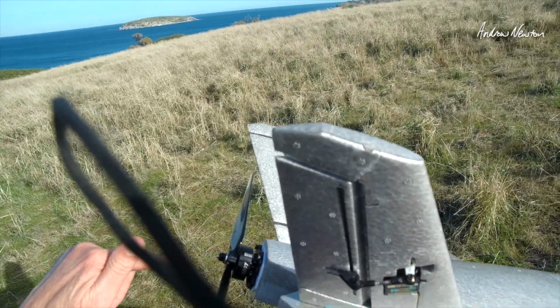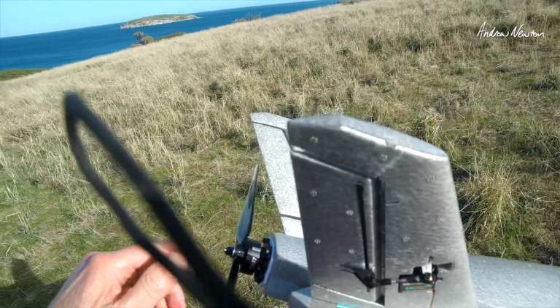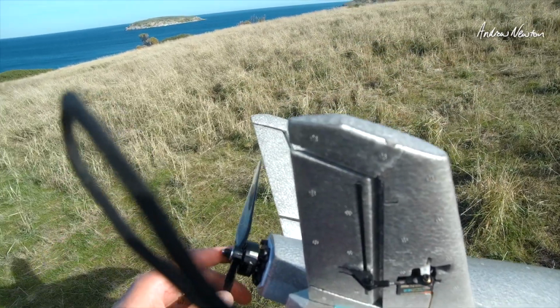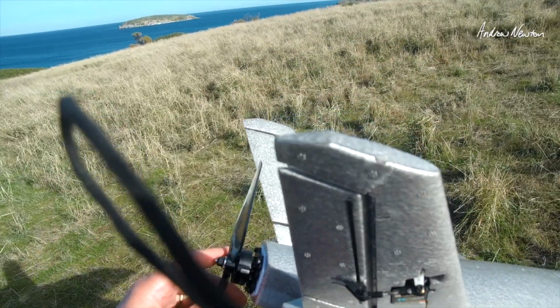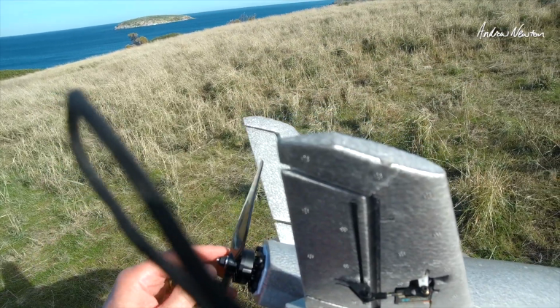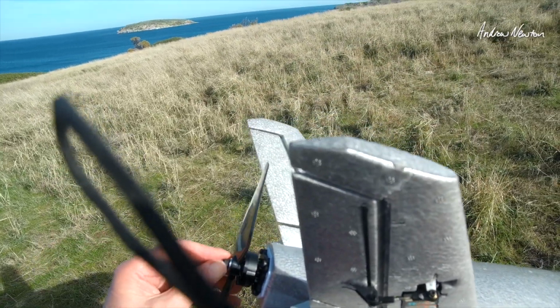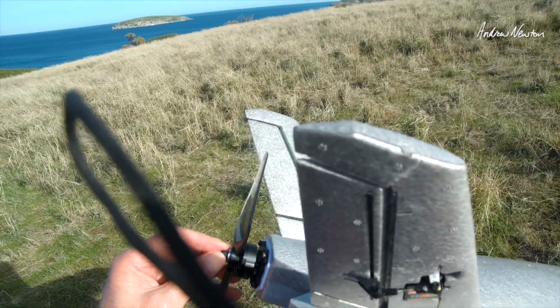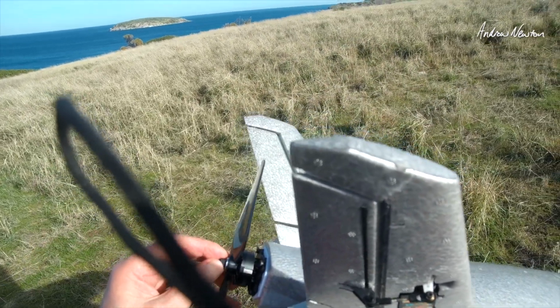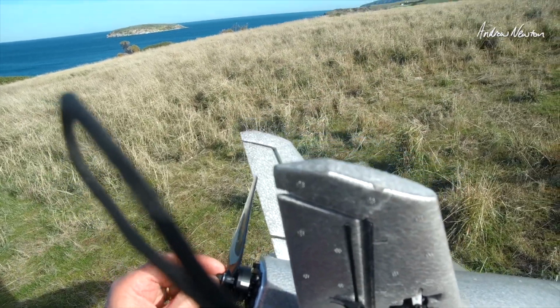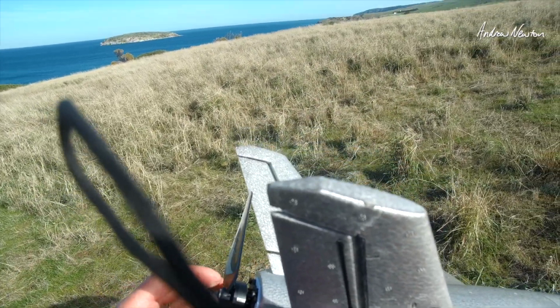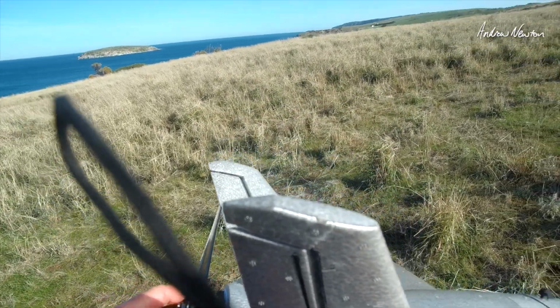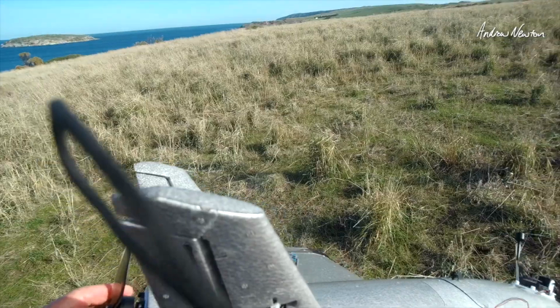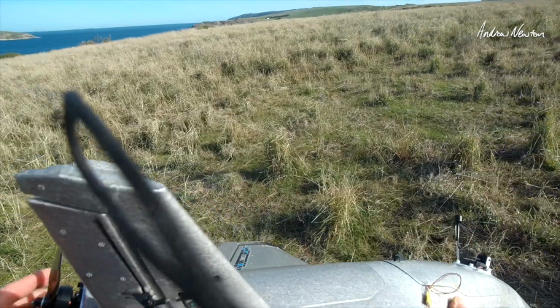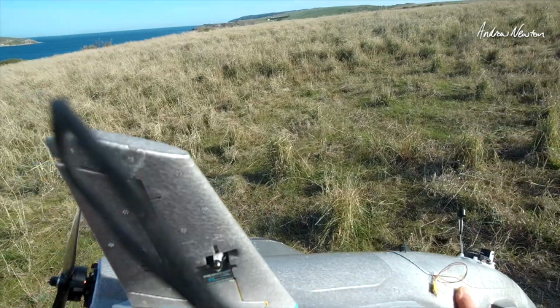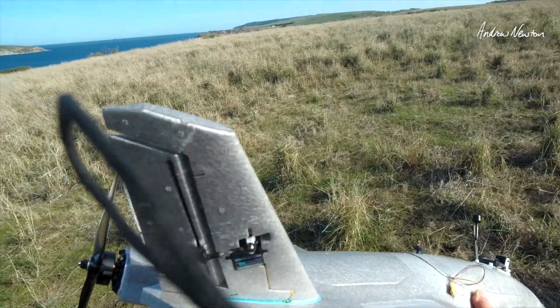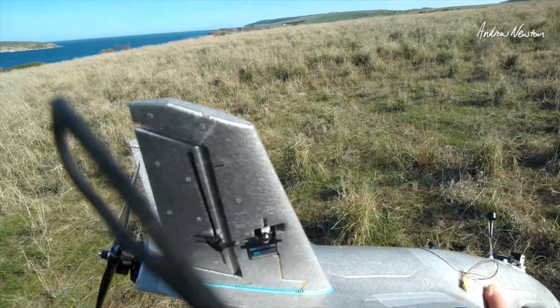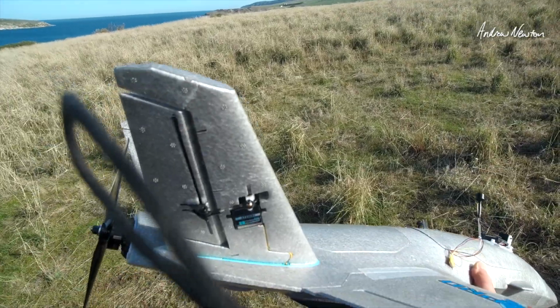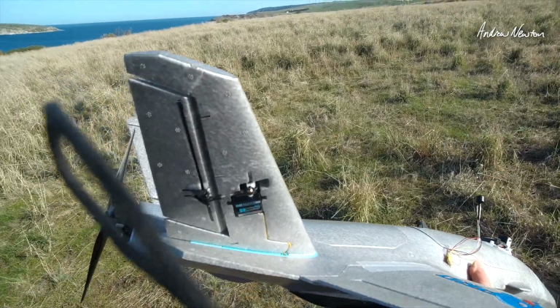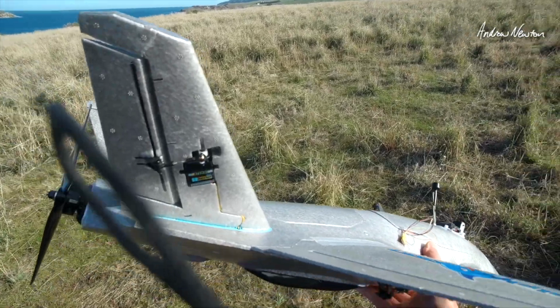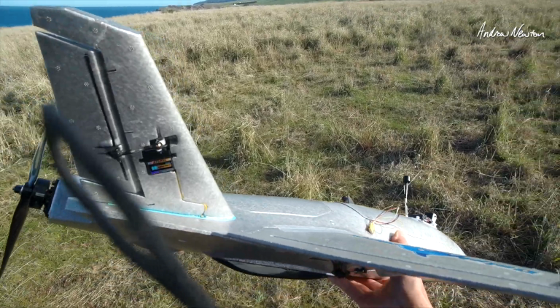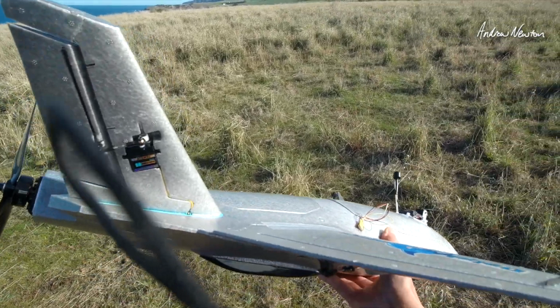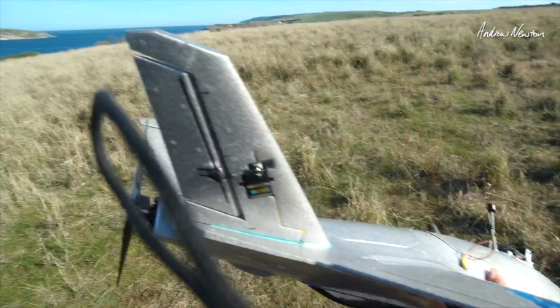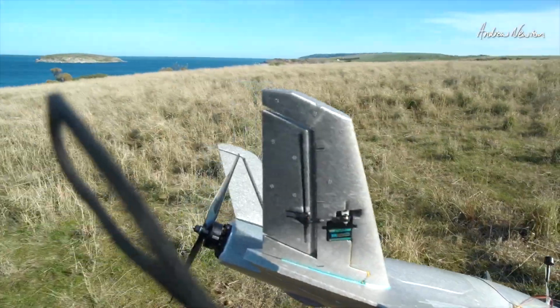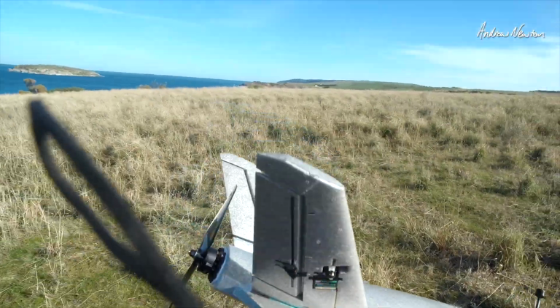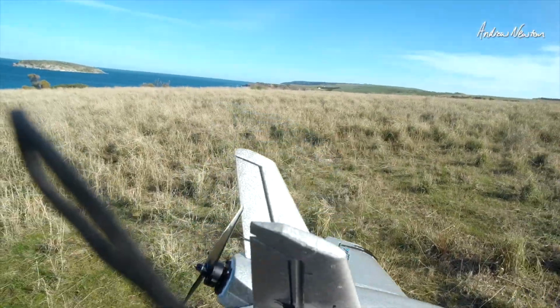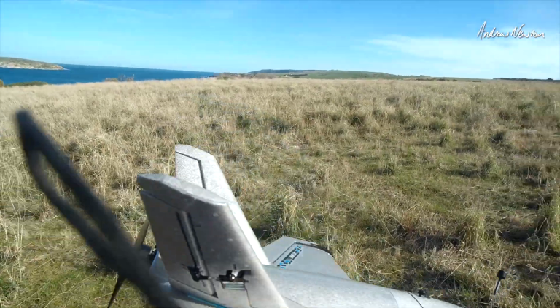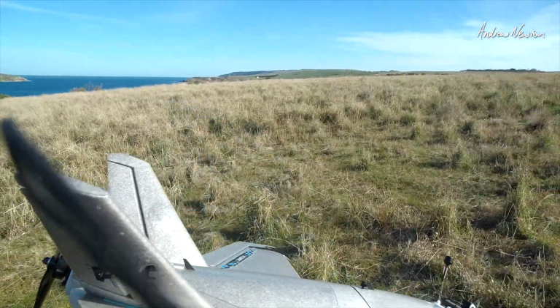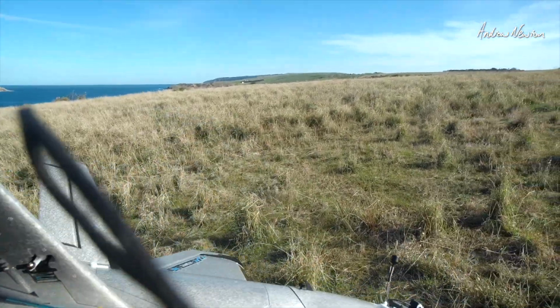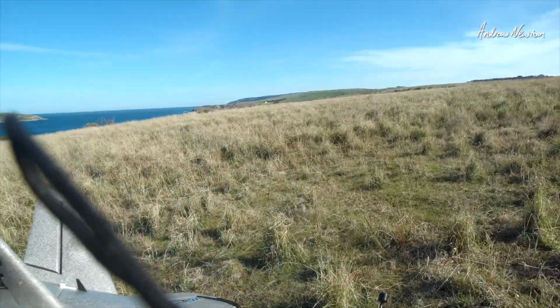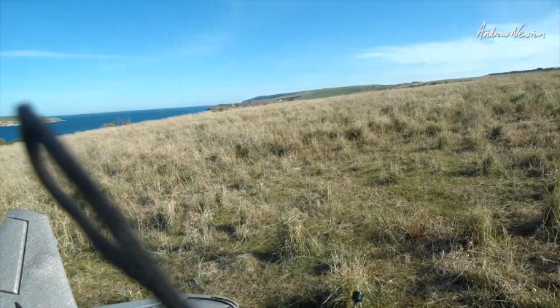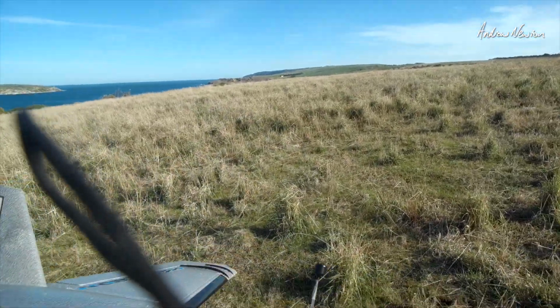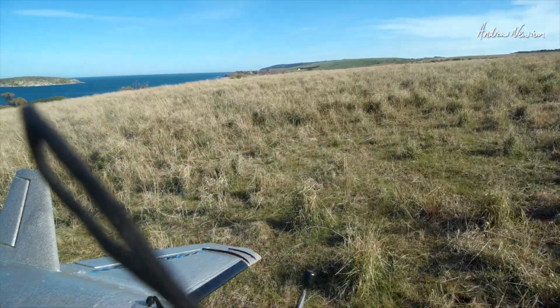That'll be on my Thingiverse — link in the description, of course. Always read the description for more details.